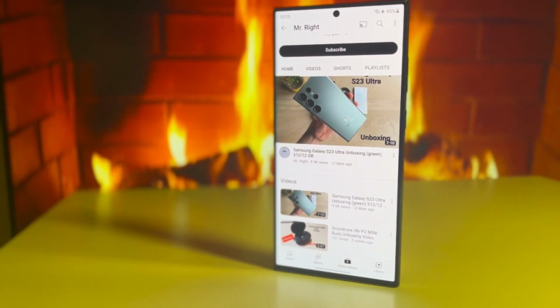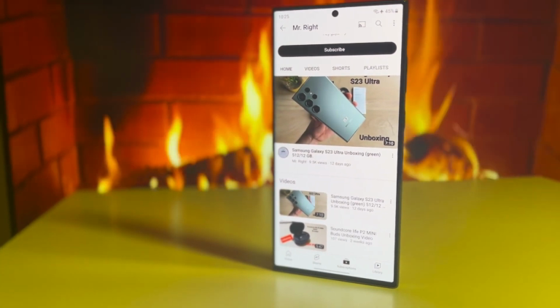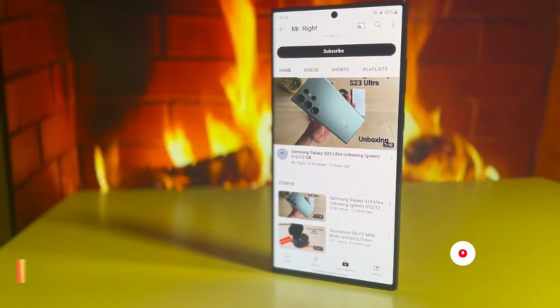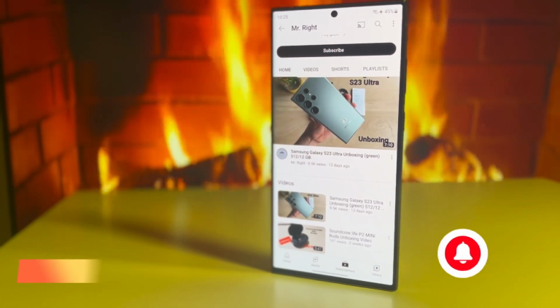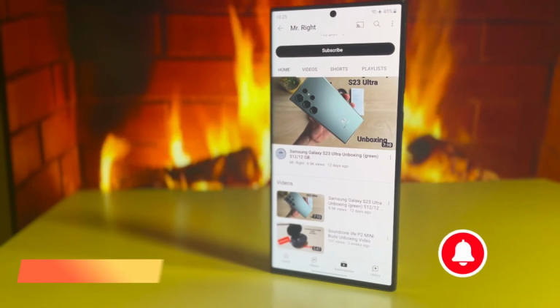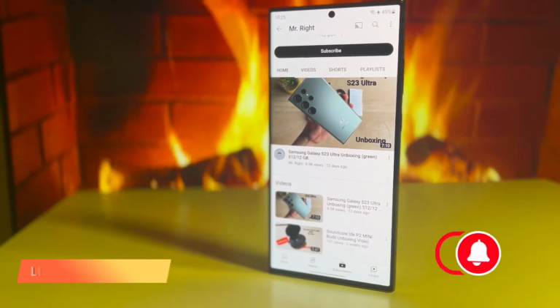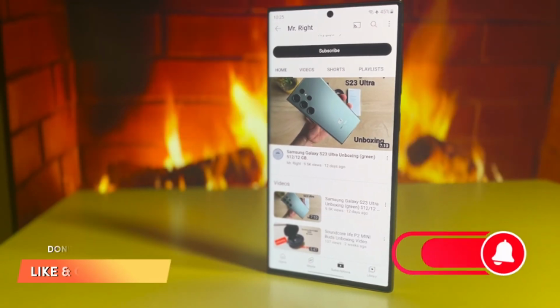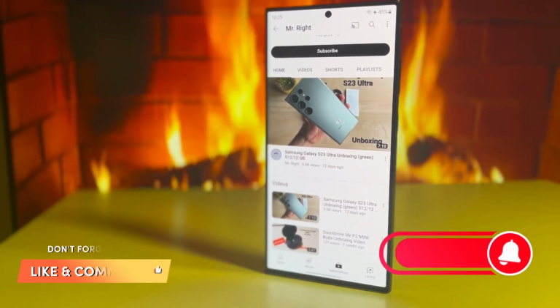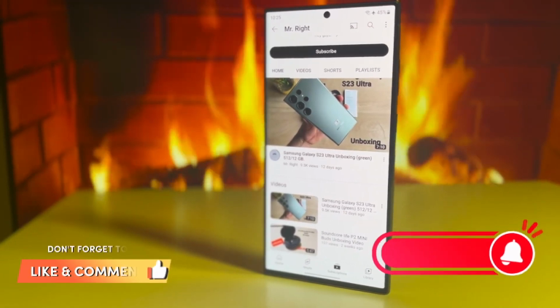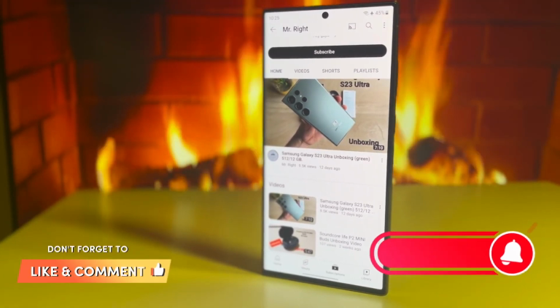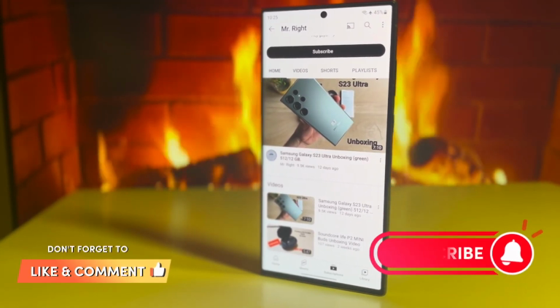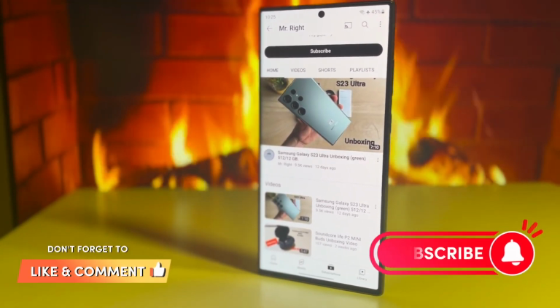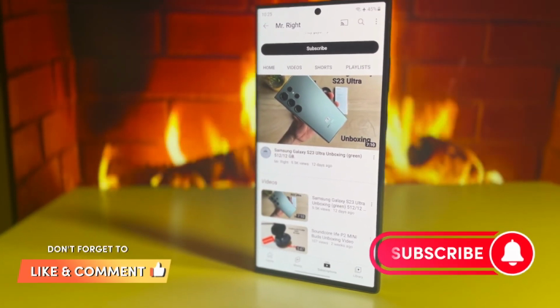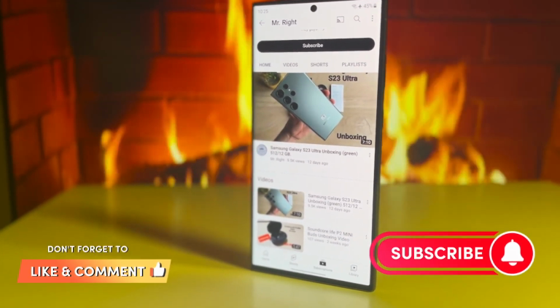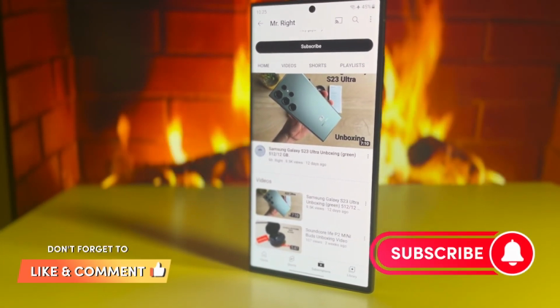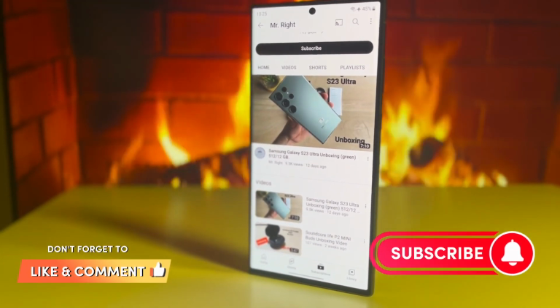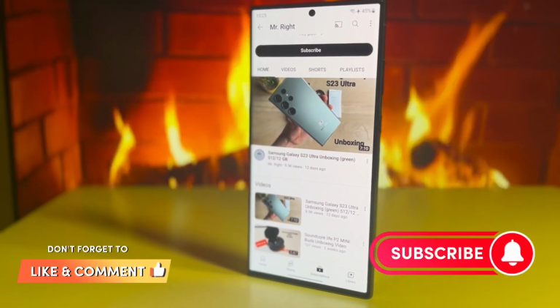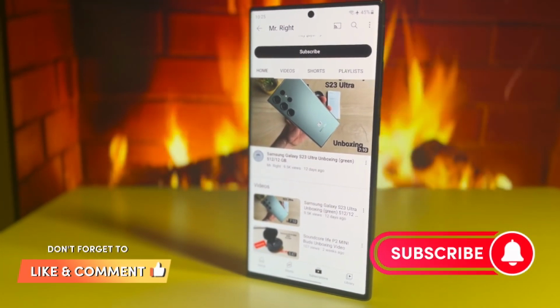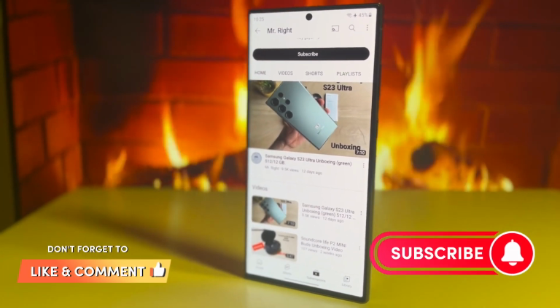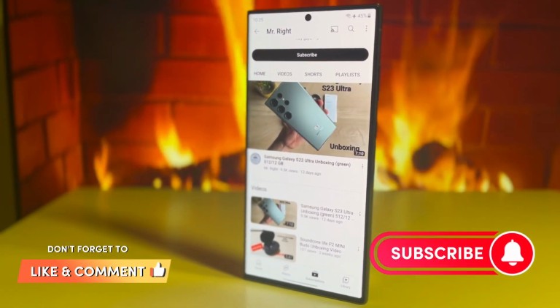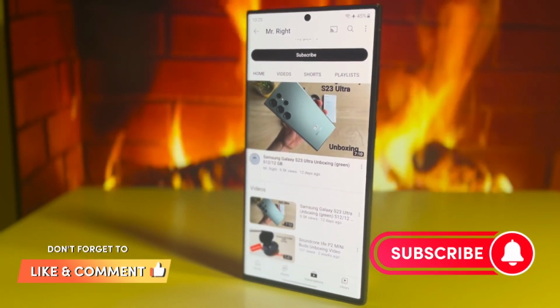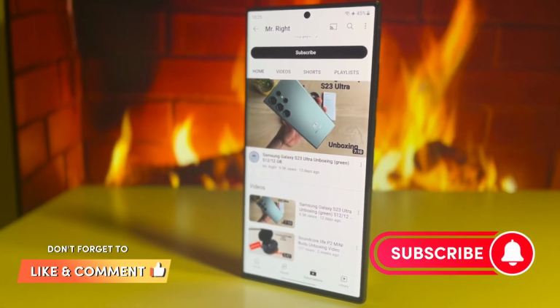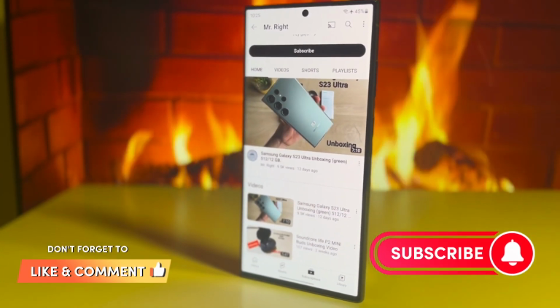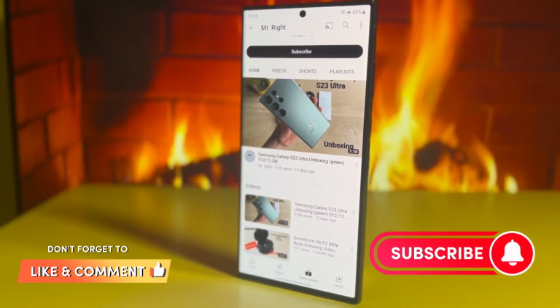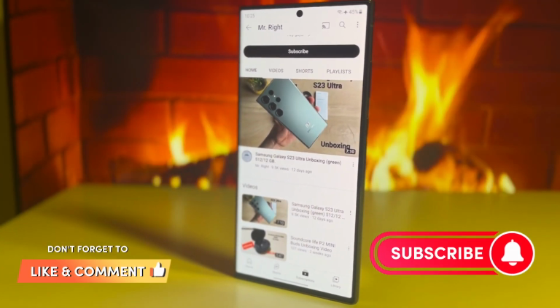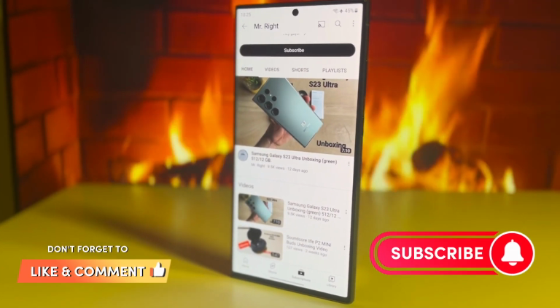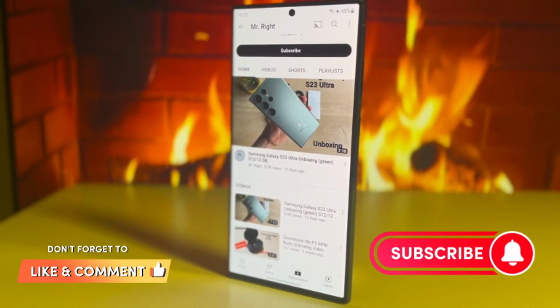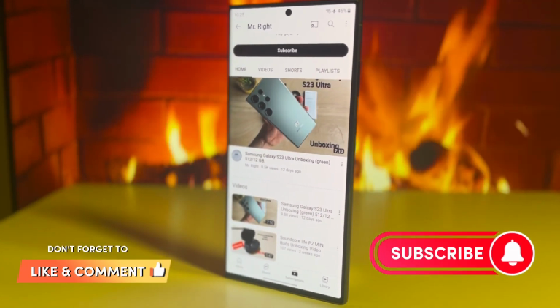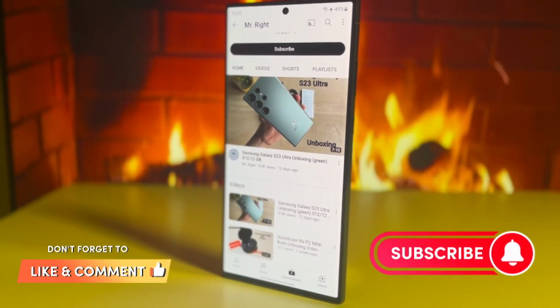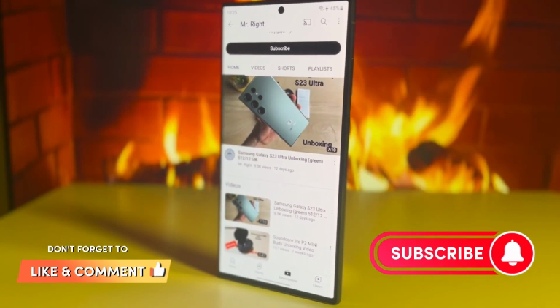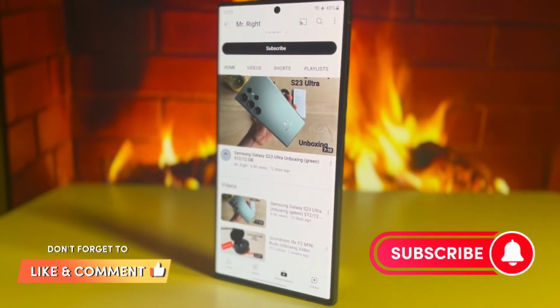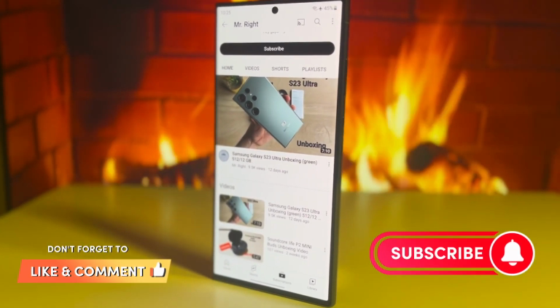That was it — I hope you enjoyed this review. If you liked it, please leave a comment and don't forget to subscribe.